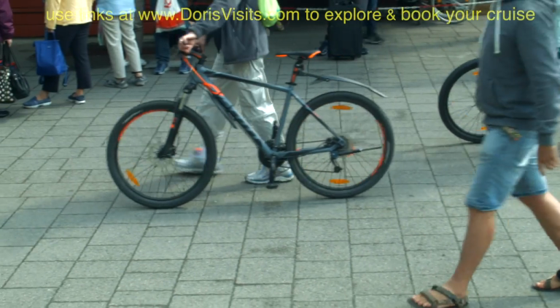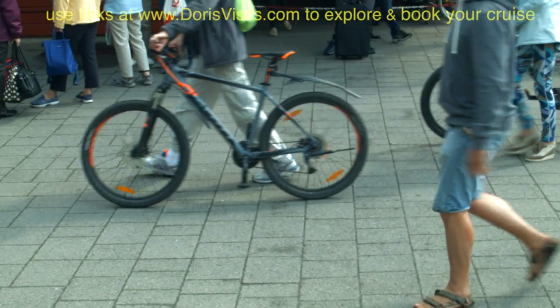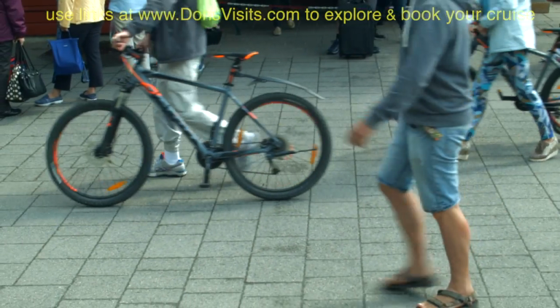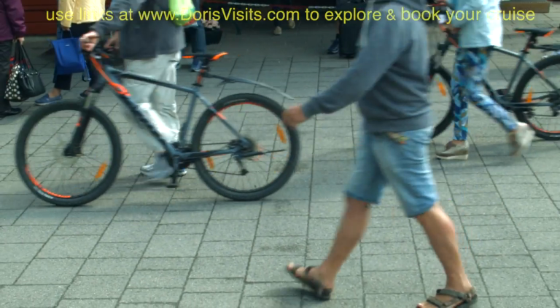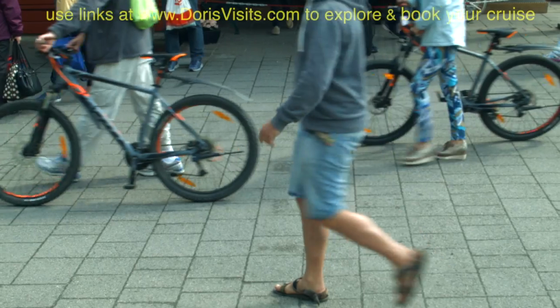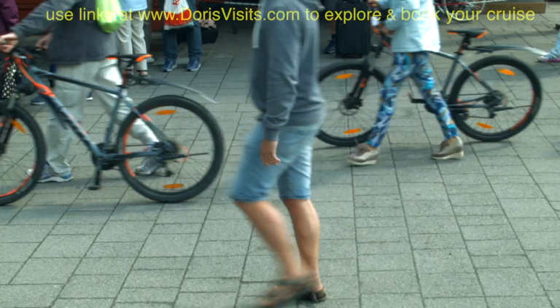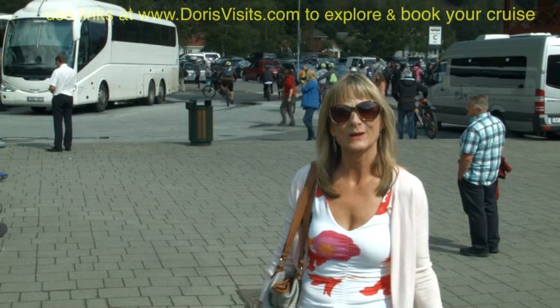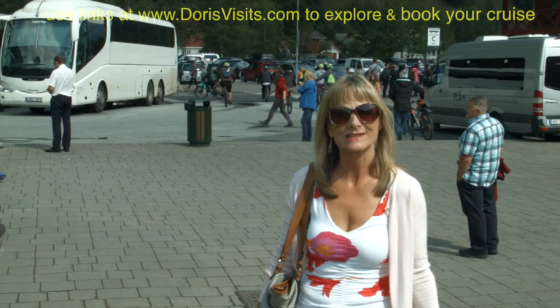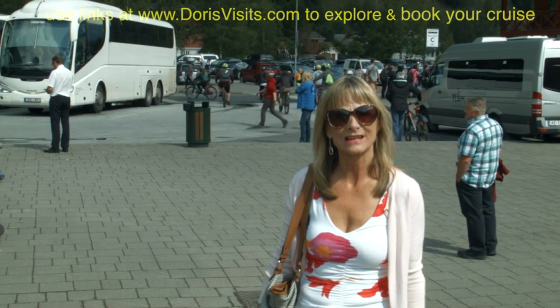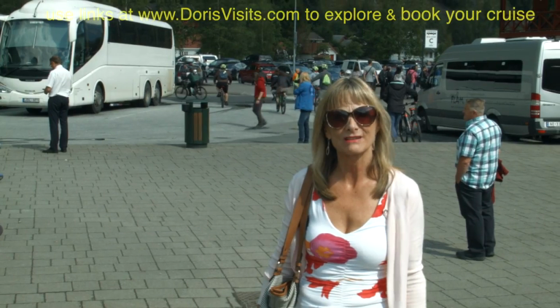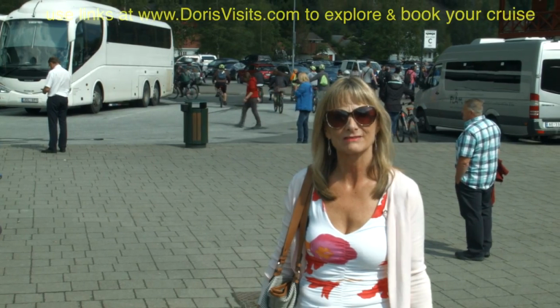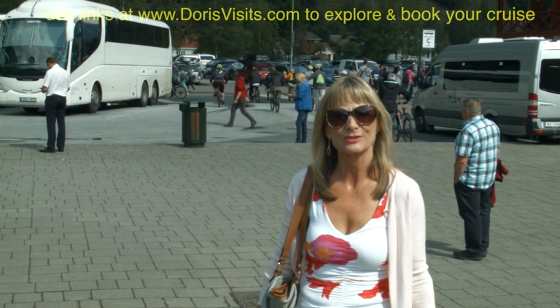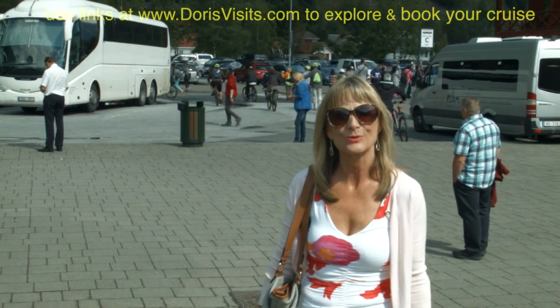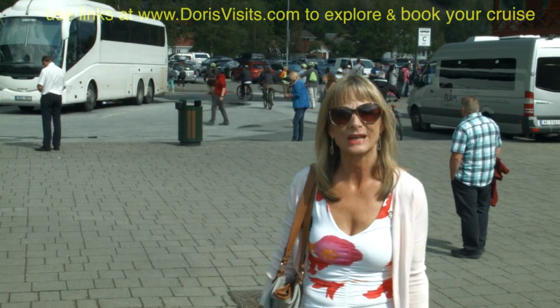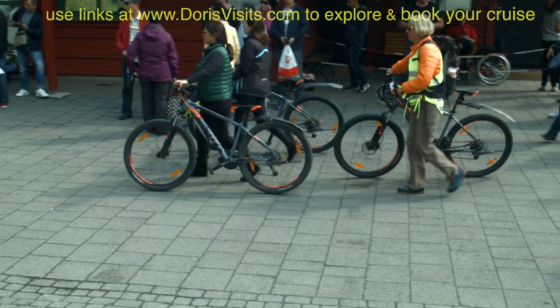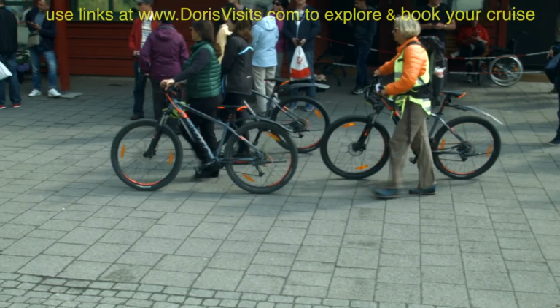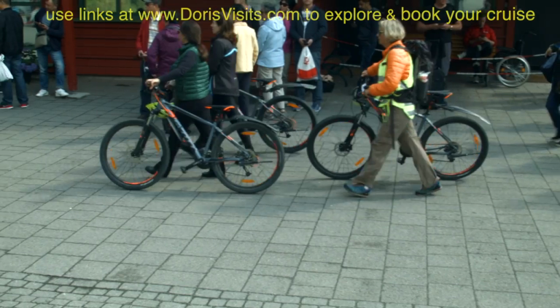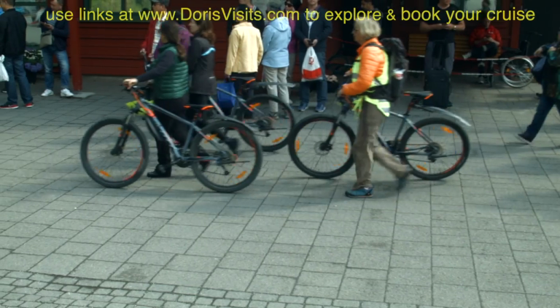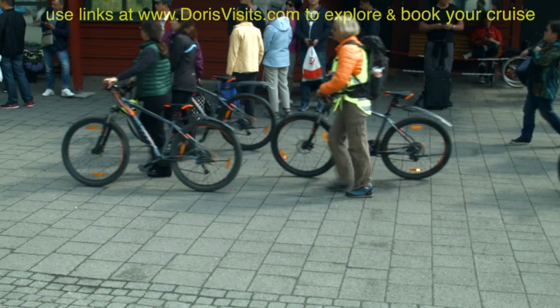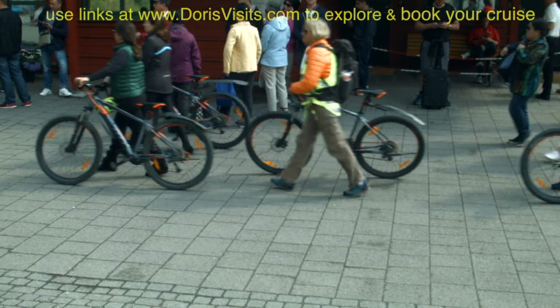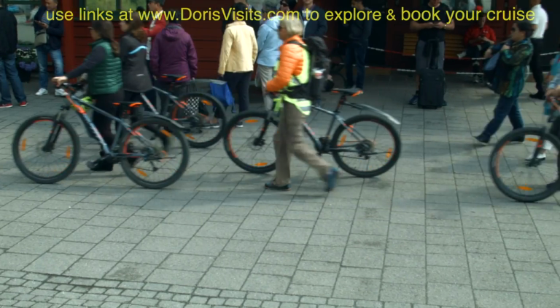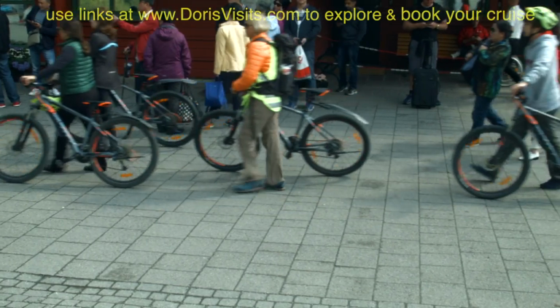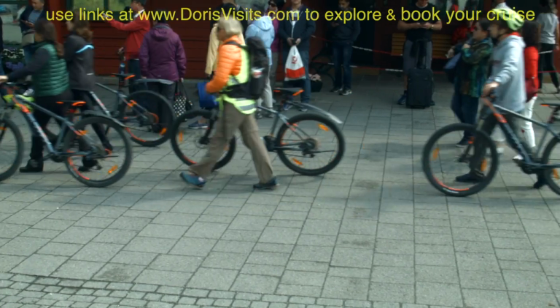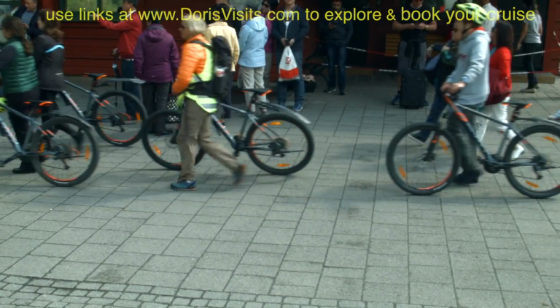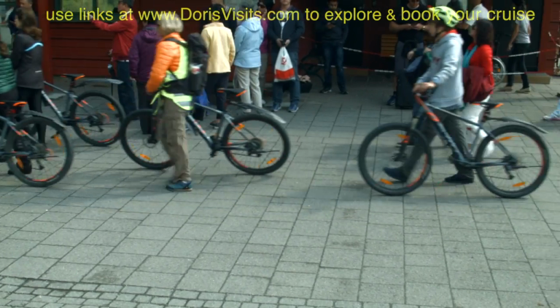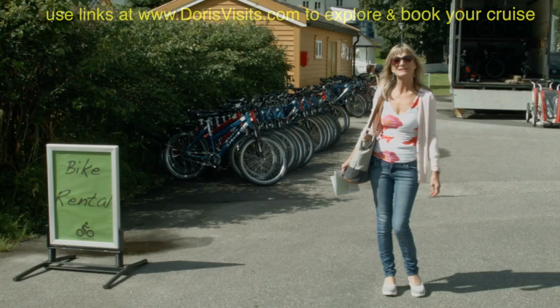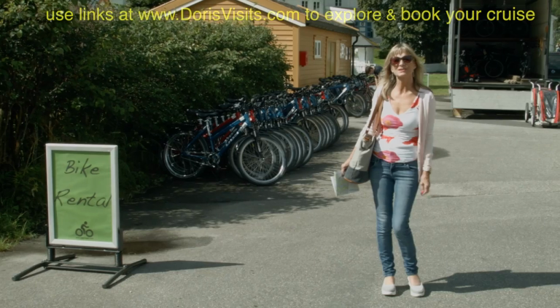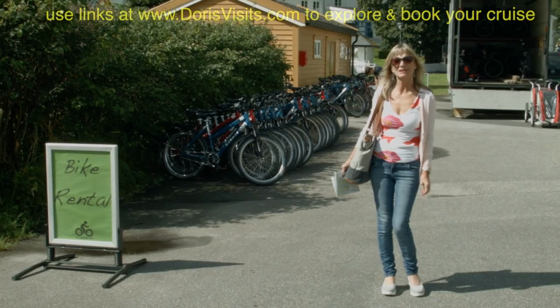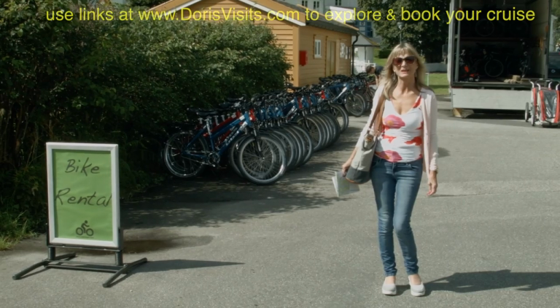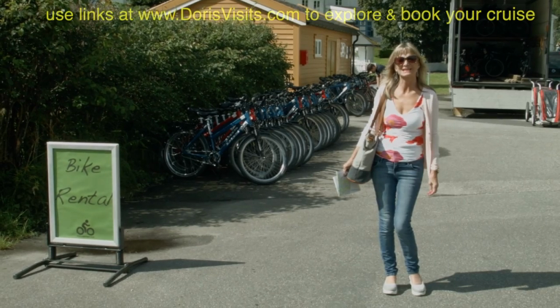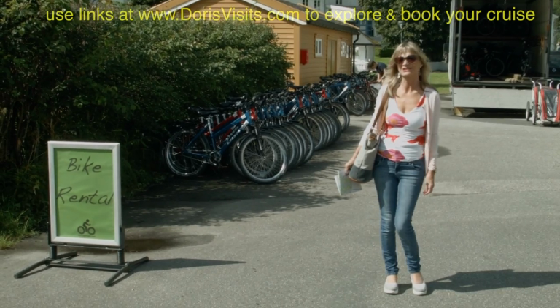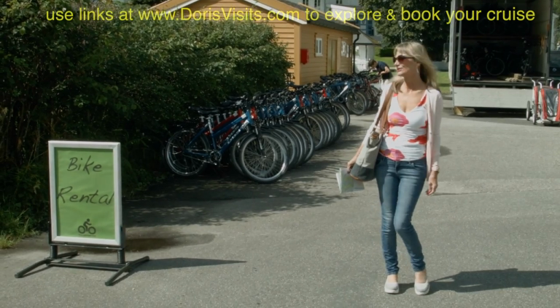Cycling is another great way to get around in Norway, and this is where you hire your bike, right next to the railway station.